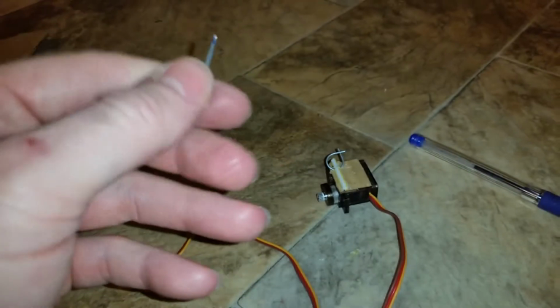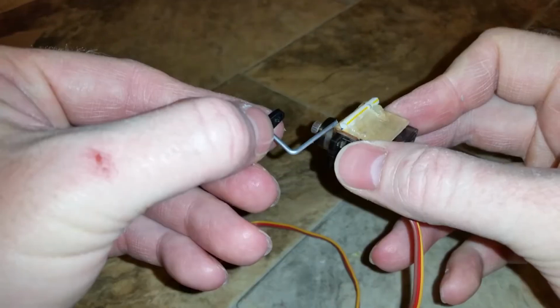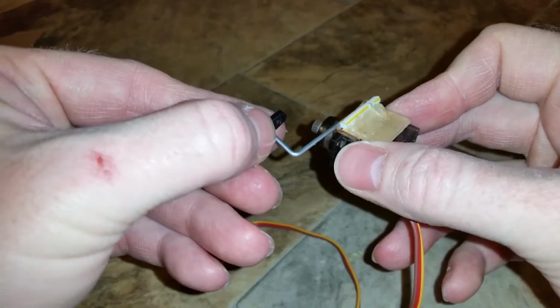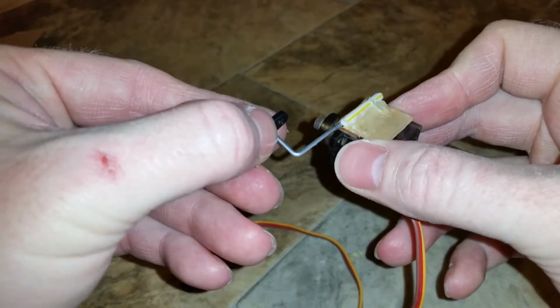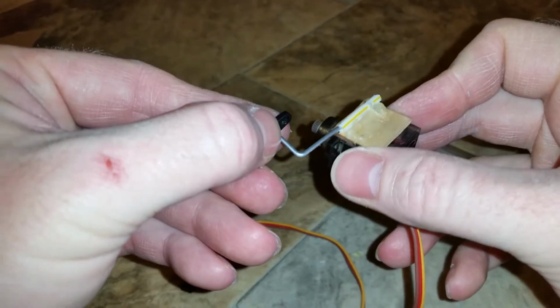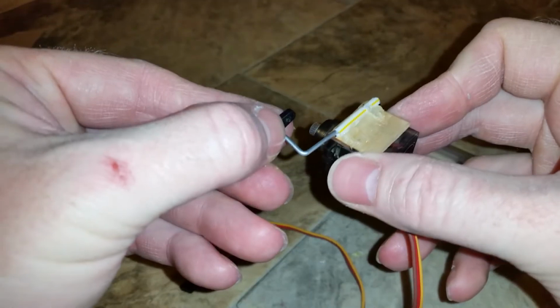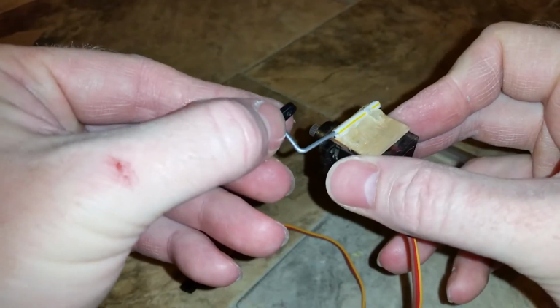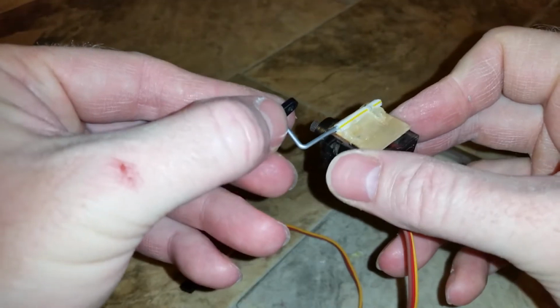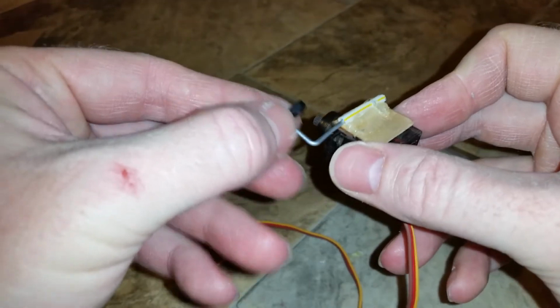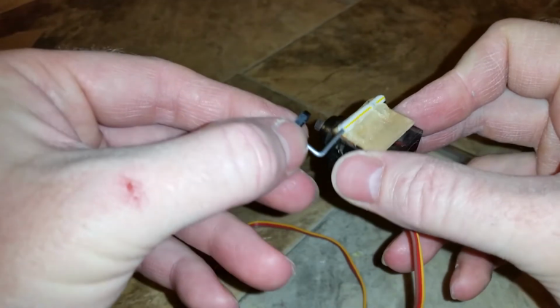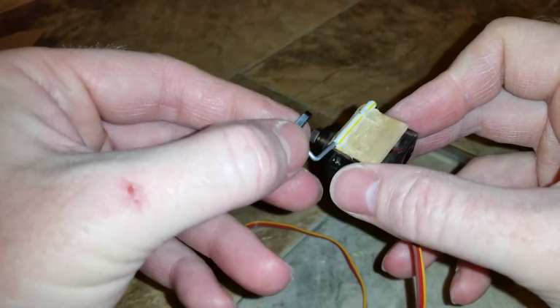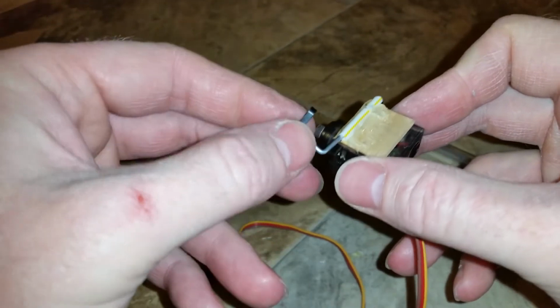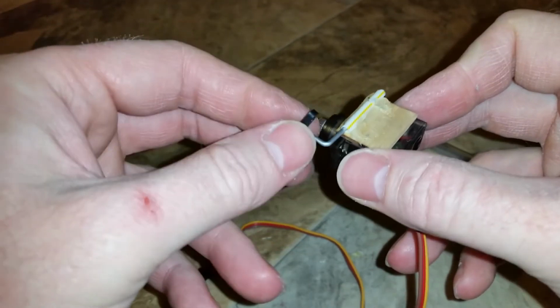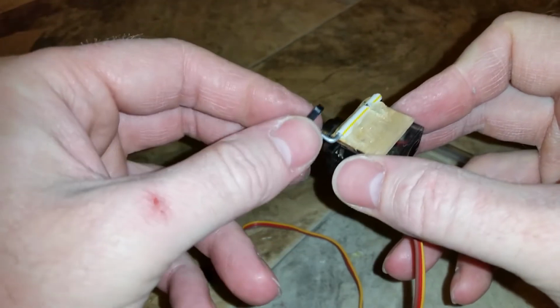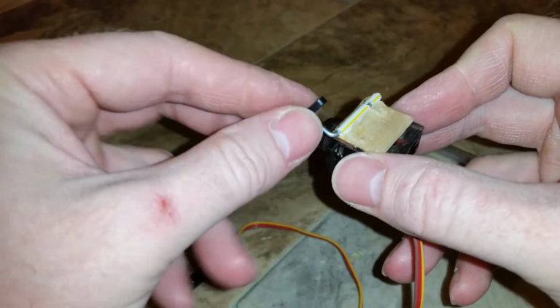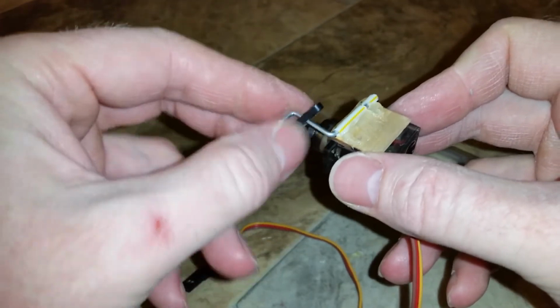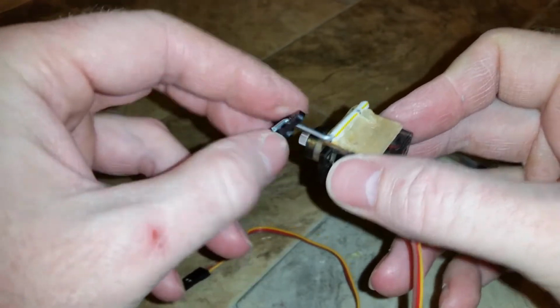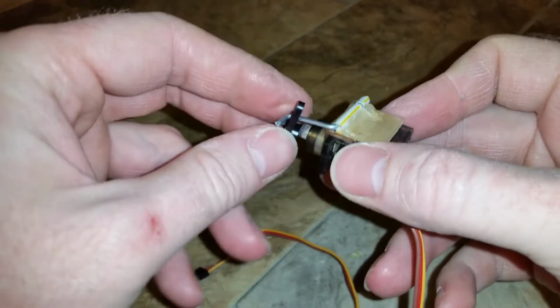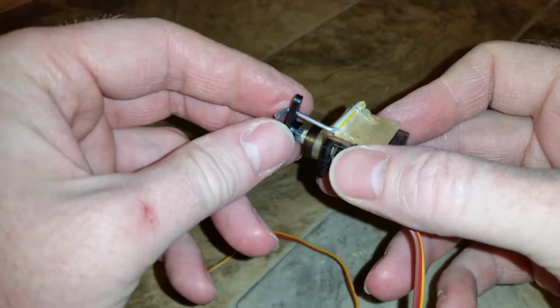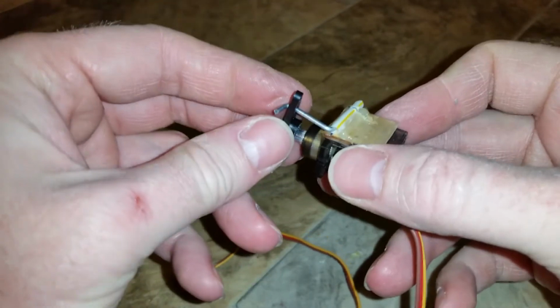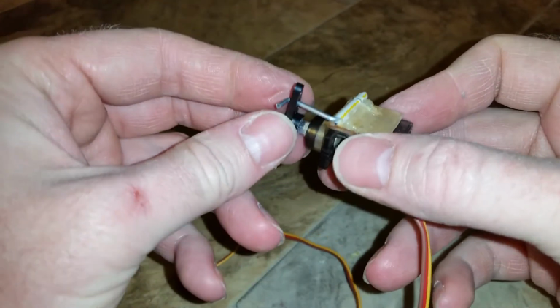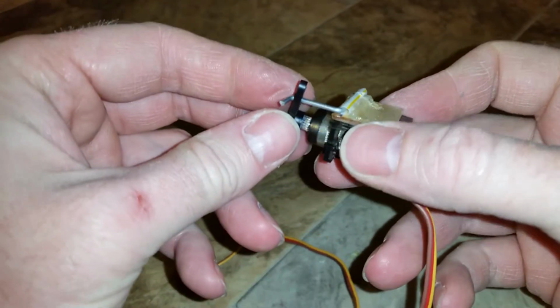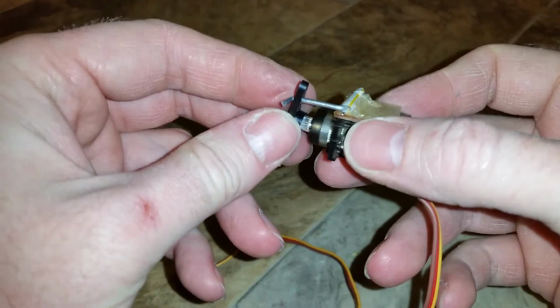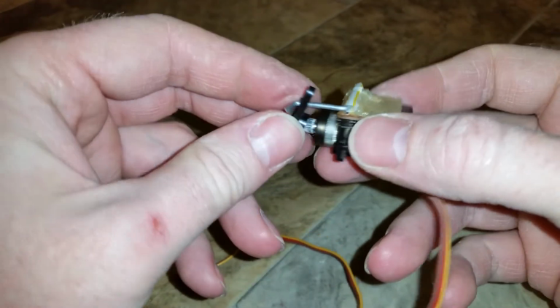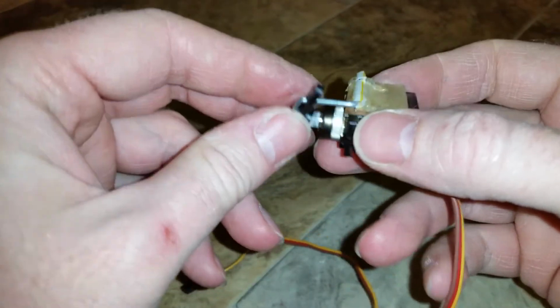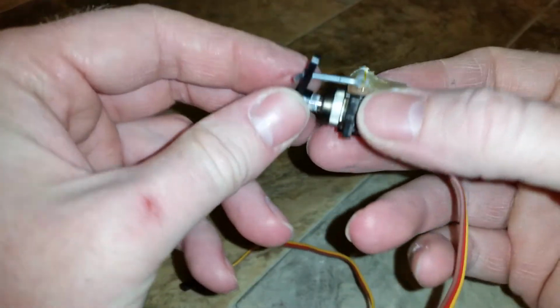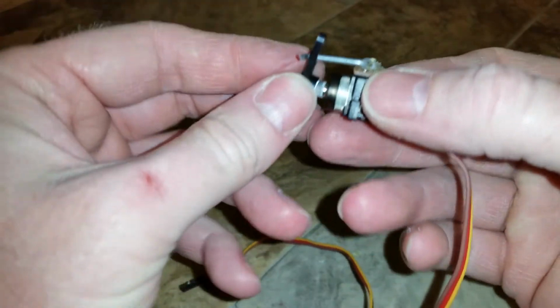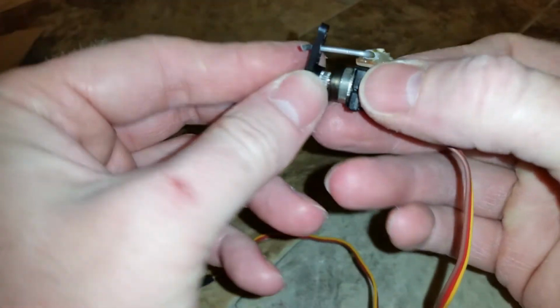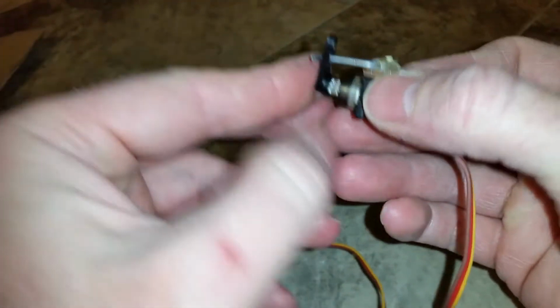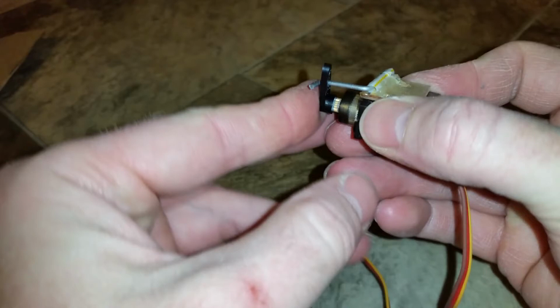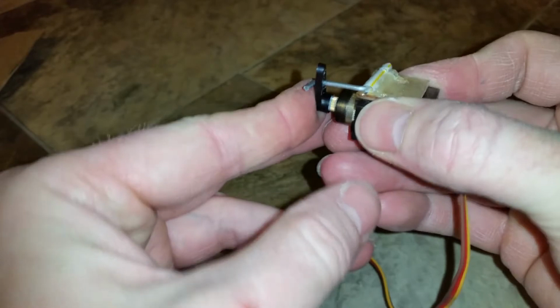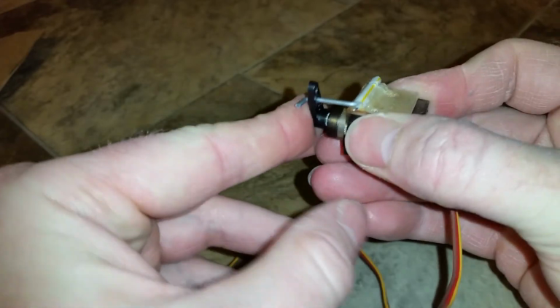Now you can put your wire back in there and put the control arm back on.